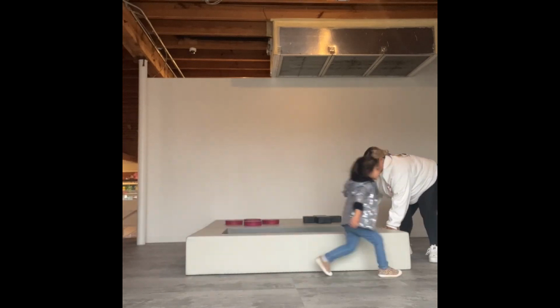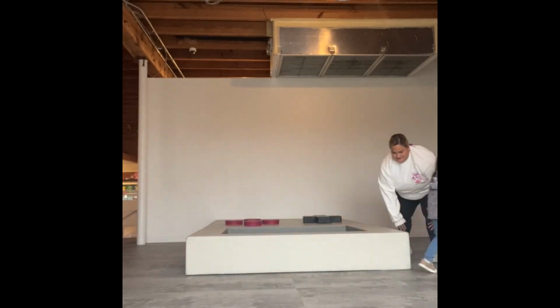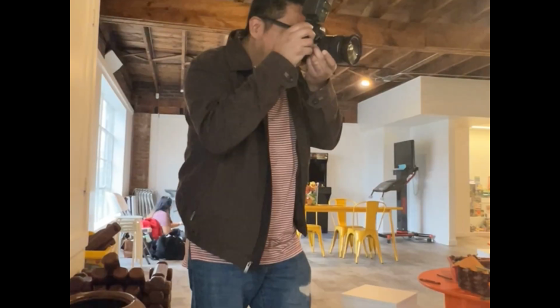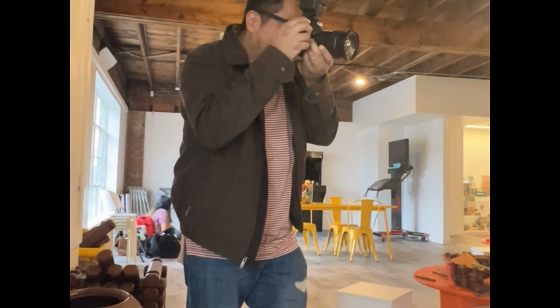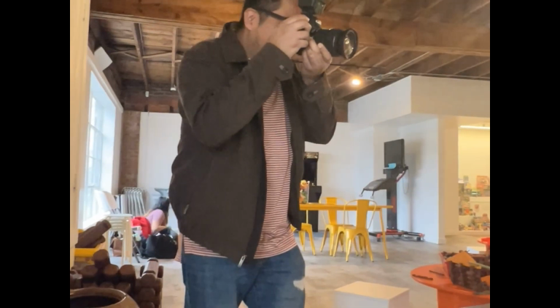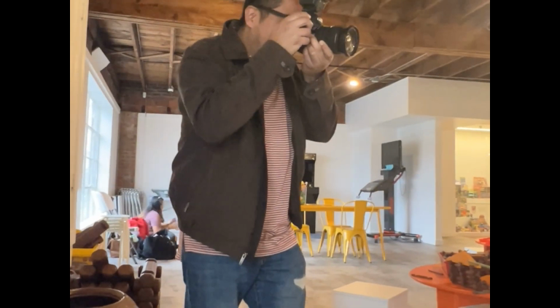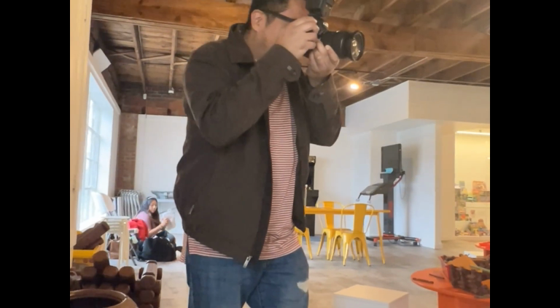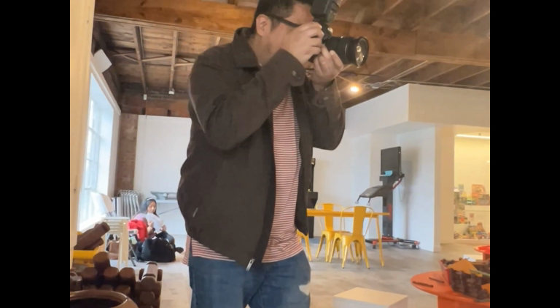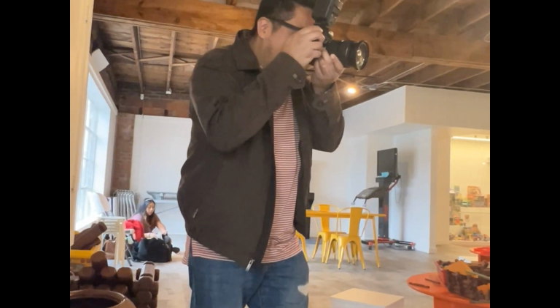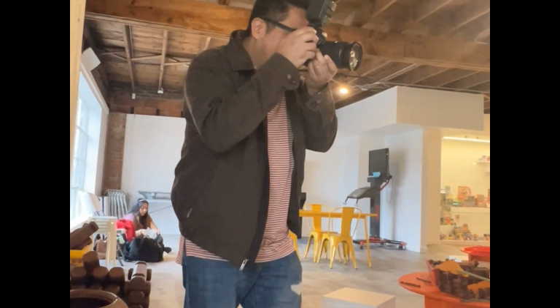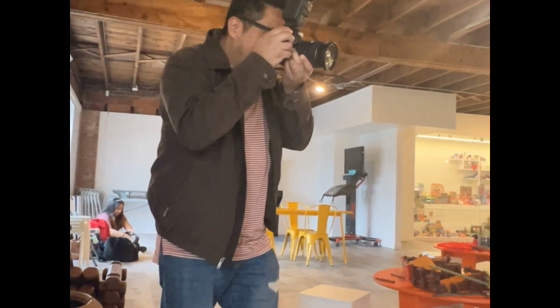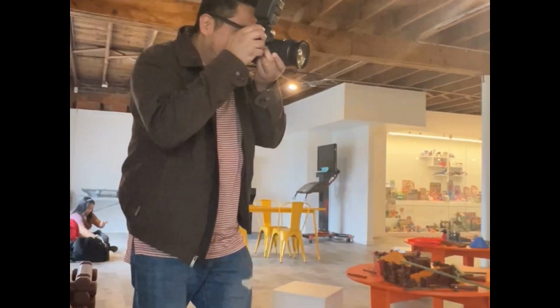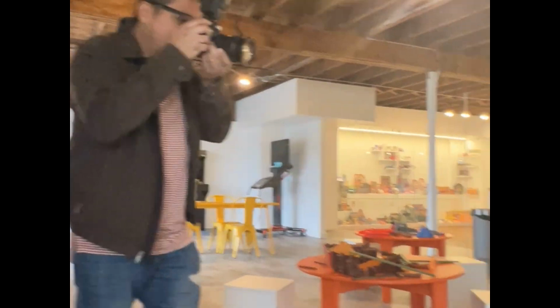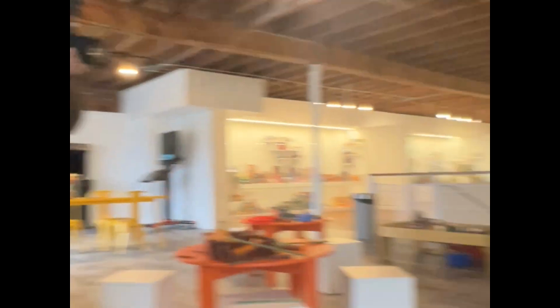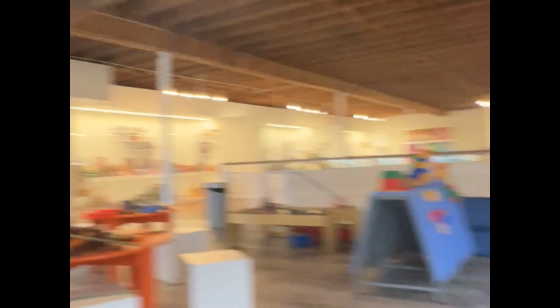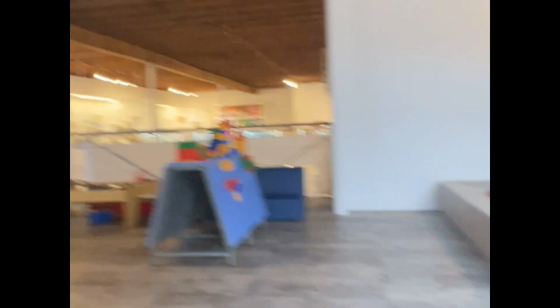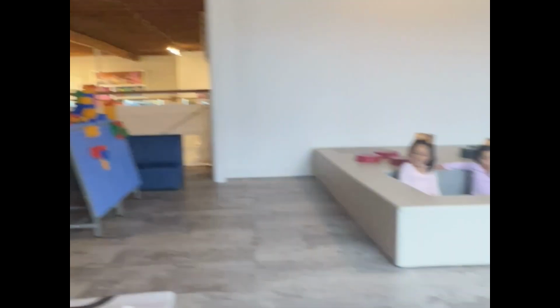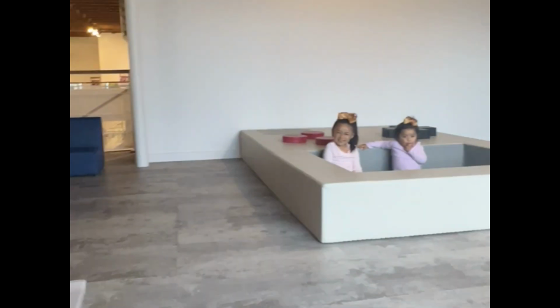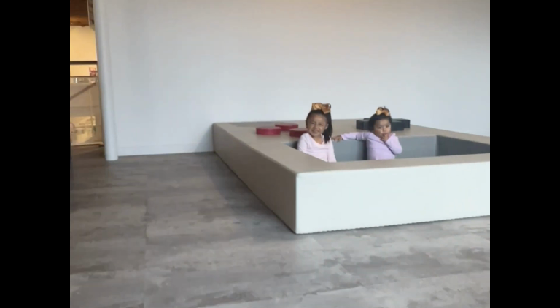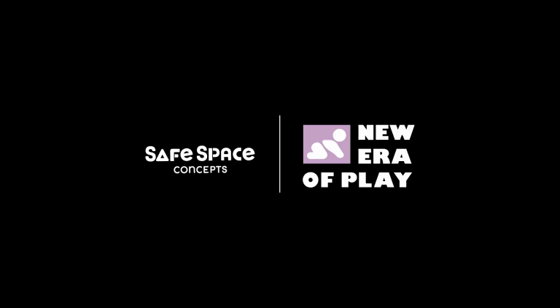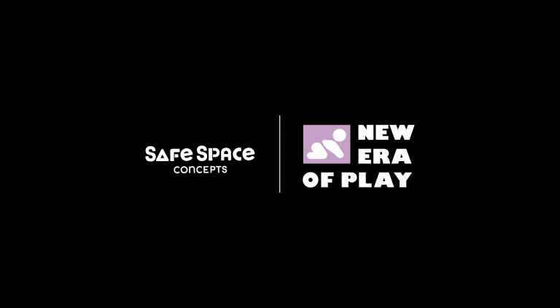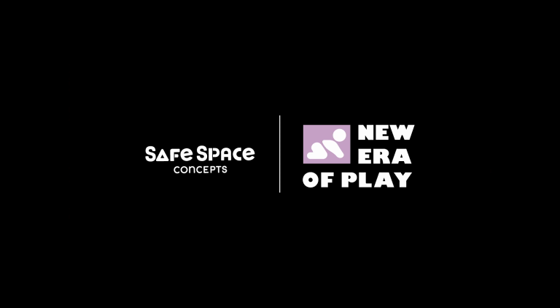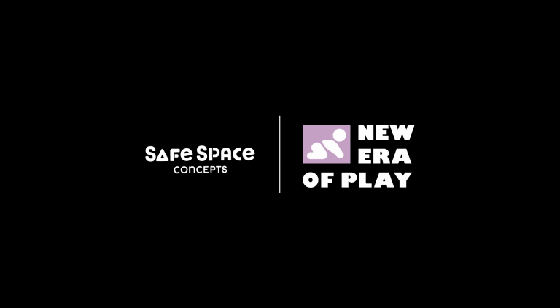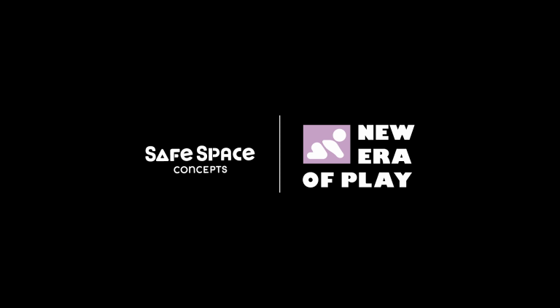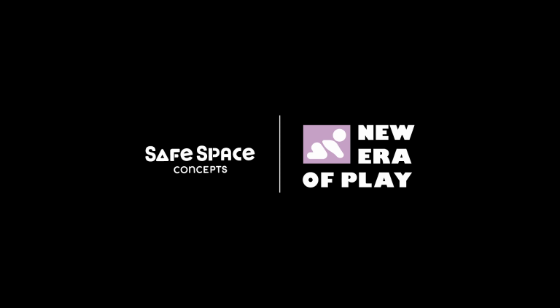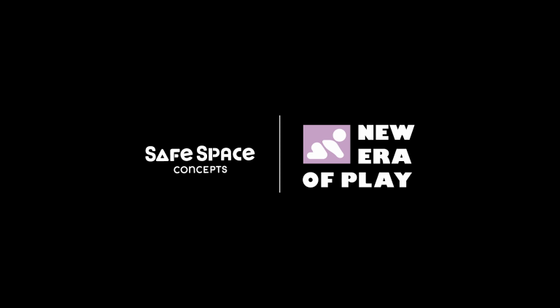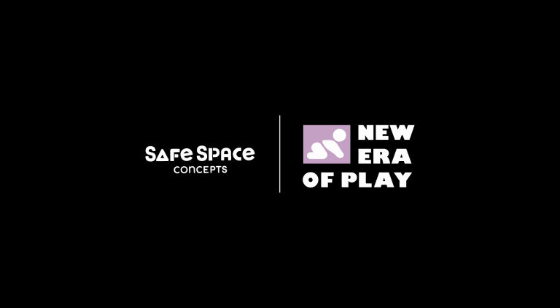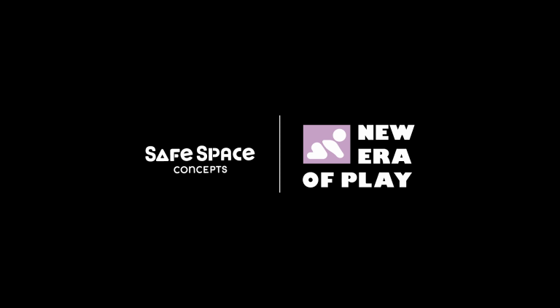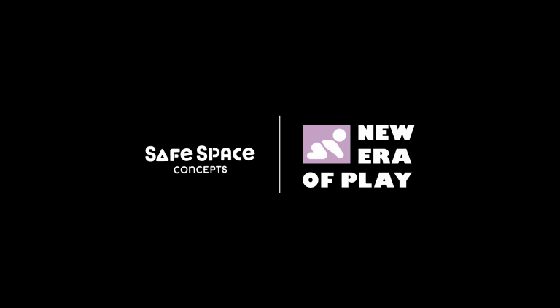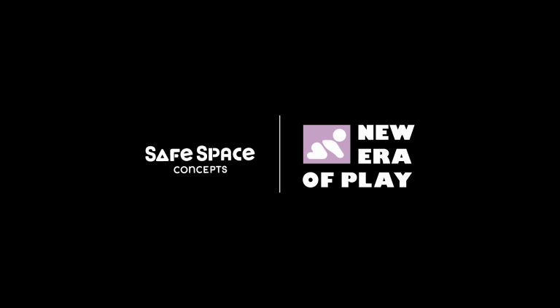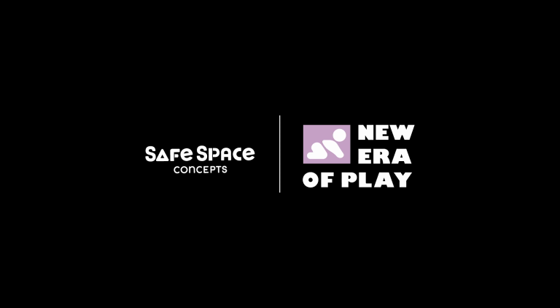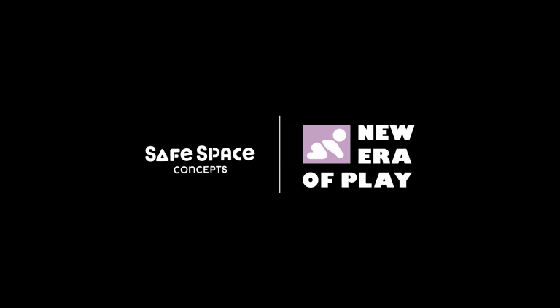Let me know if you guys are interested in seeing more content on my daily routine, and don't forget to follow us!